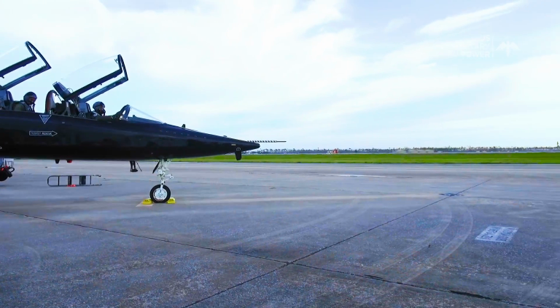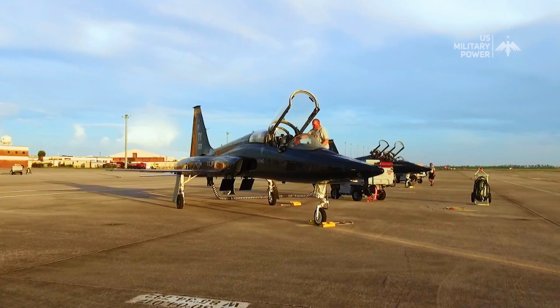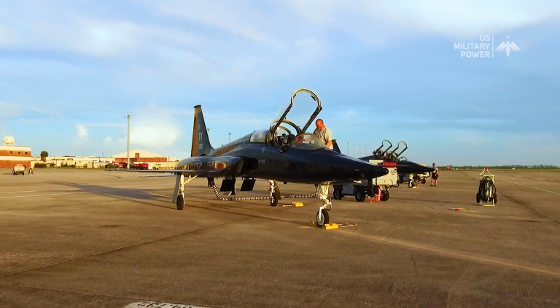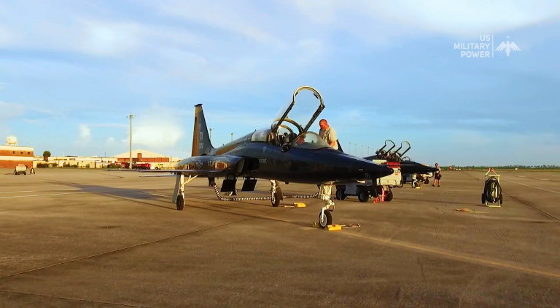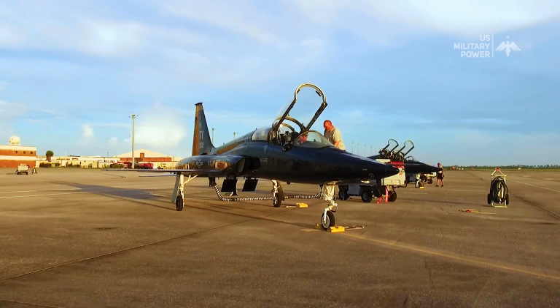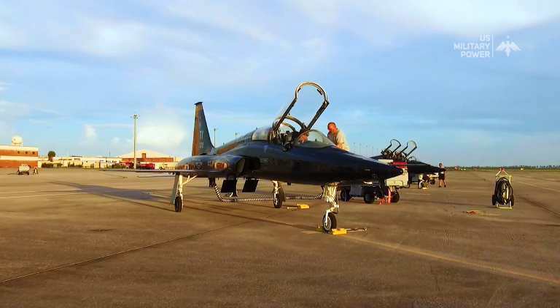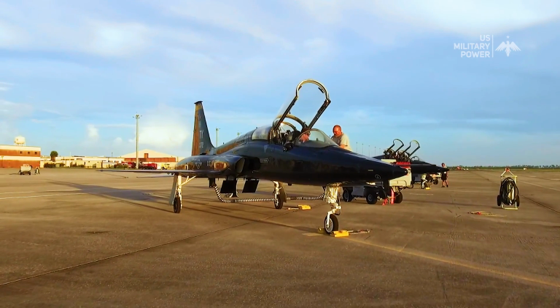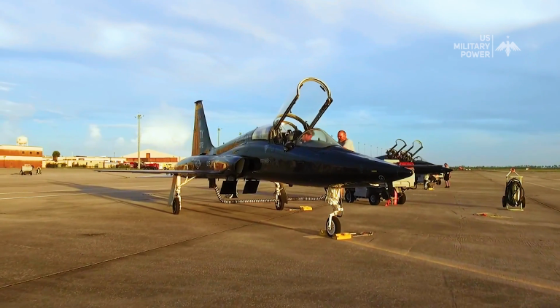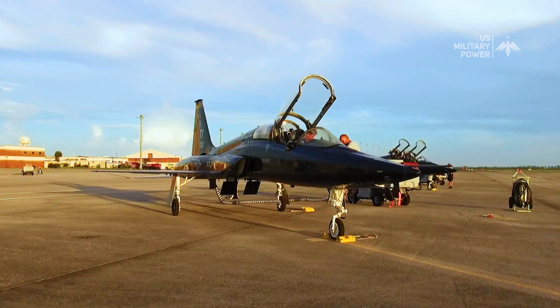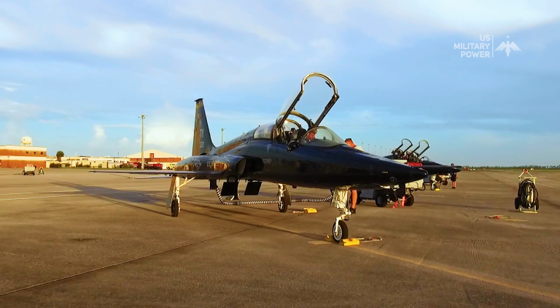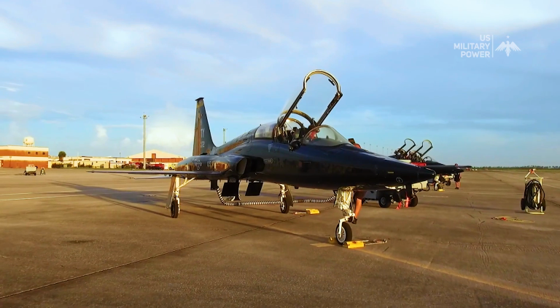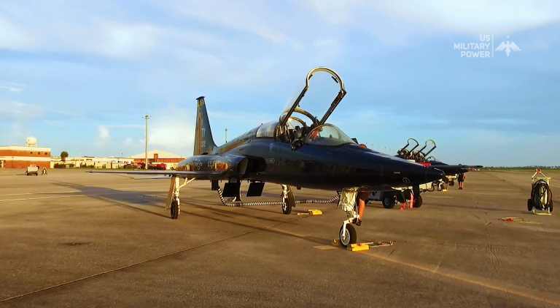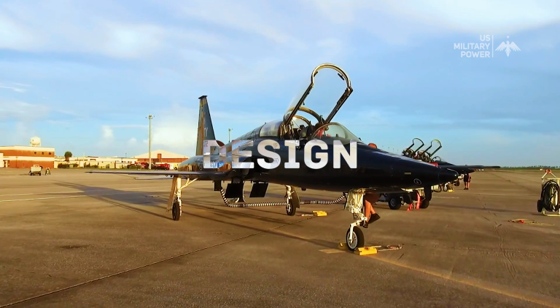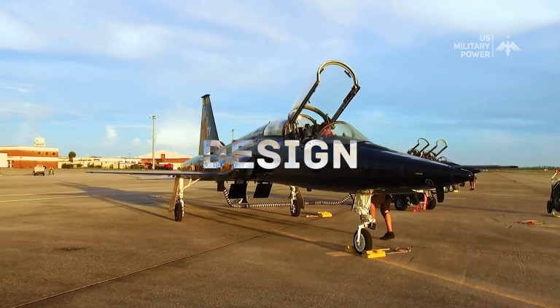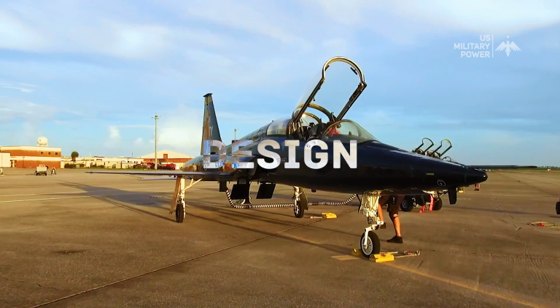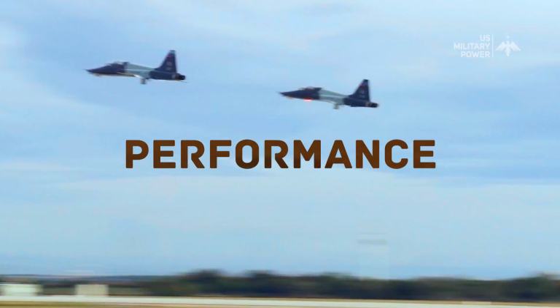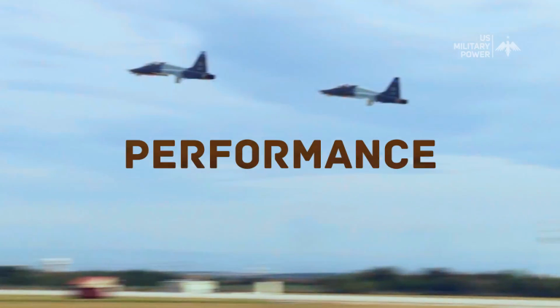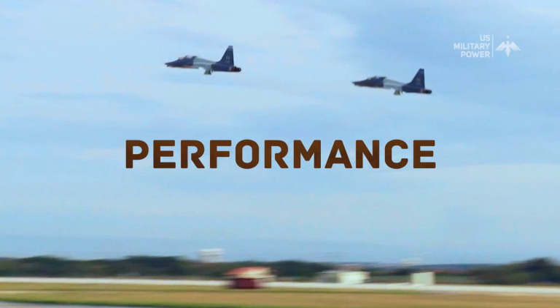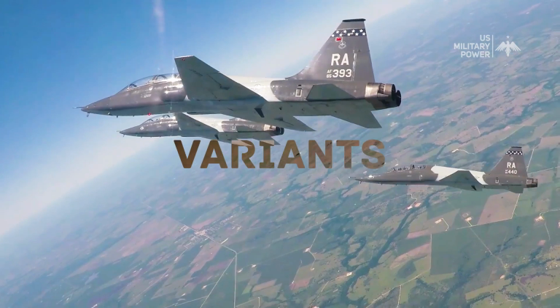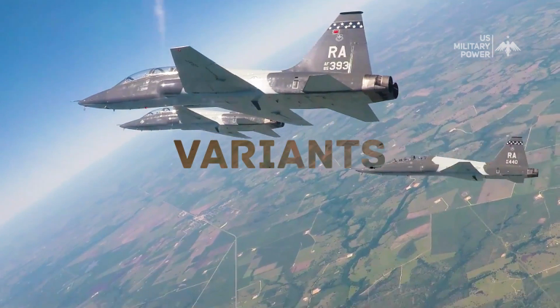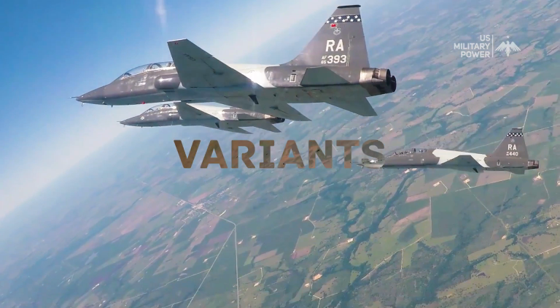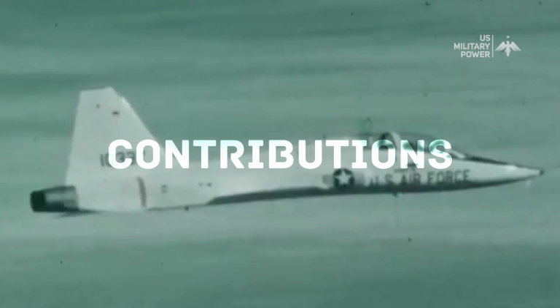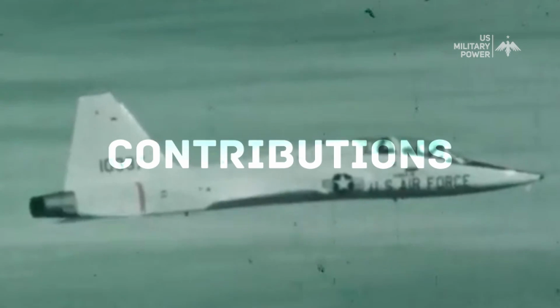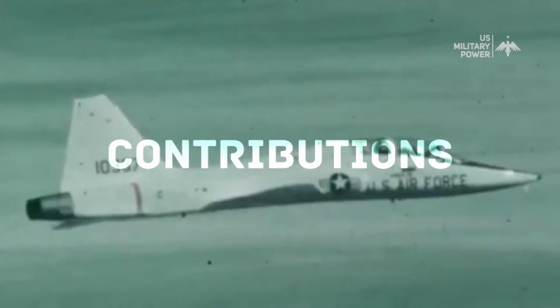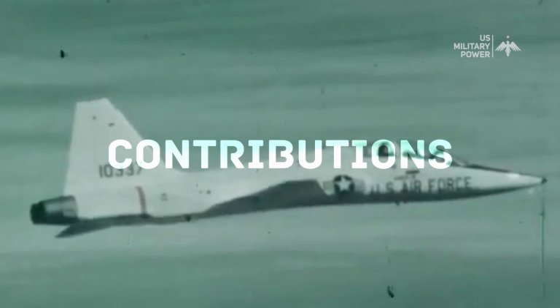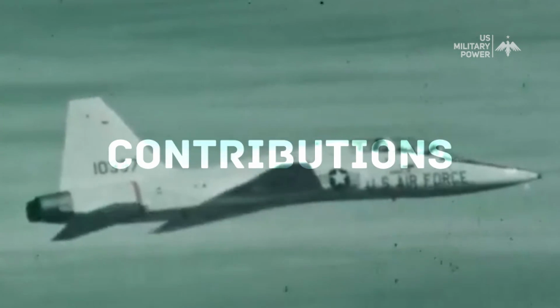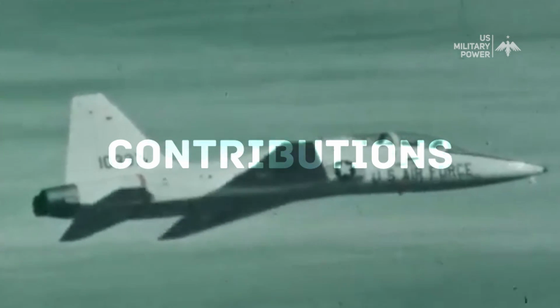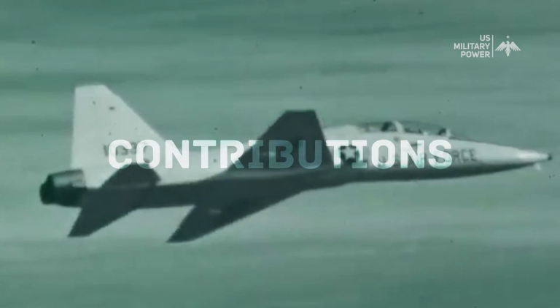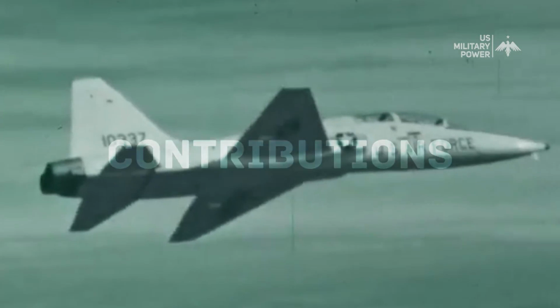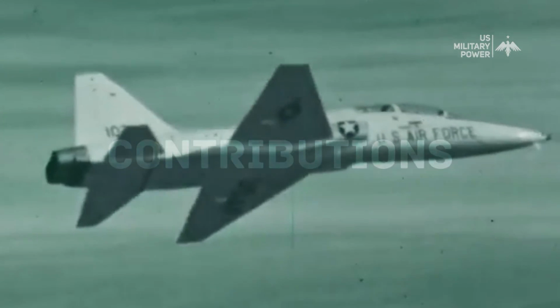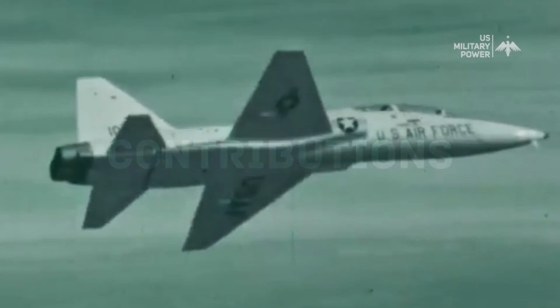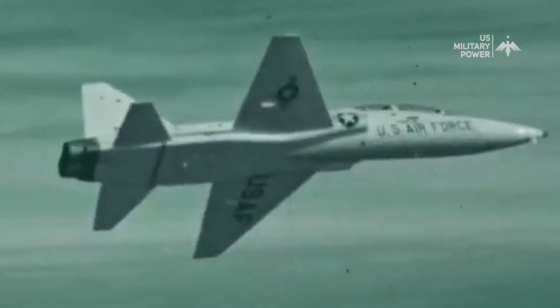Here we look at the T-38 Talon's design, performance, variants, and contributions to aviation history.